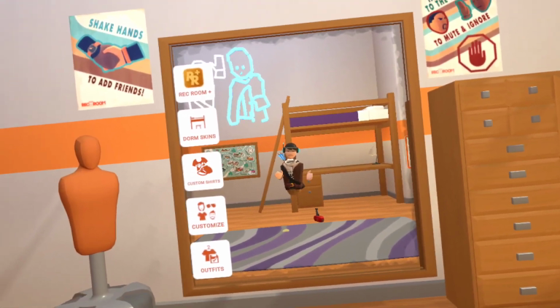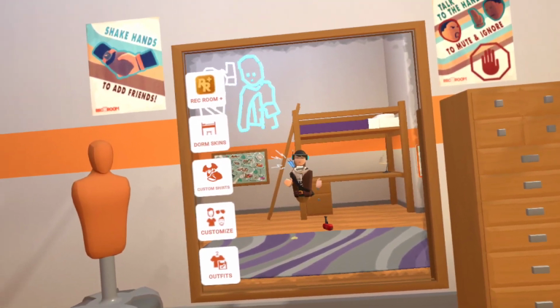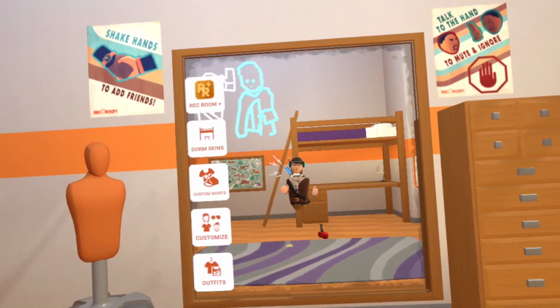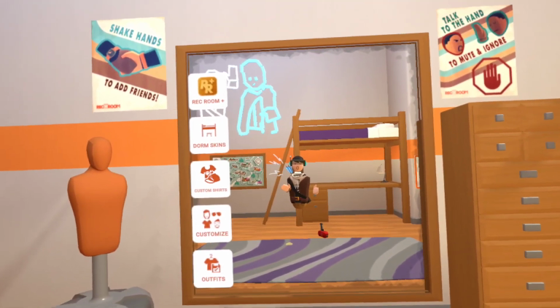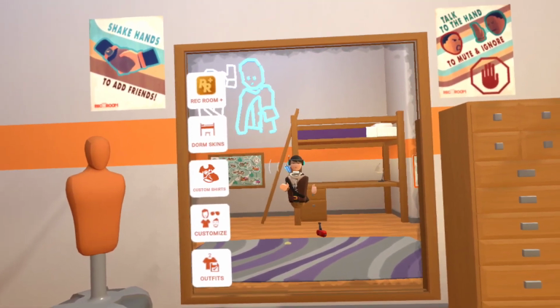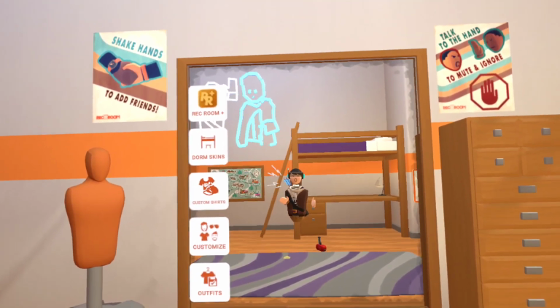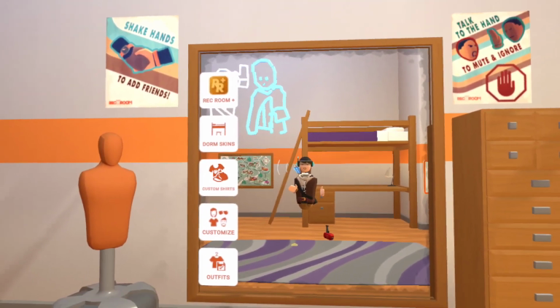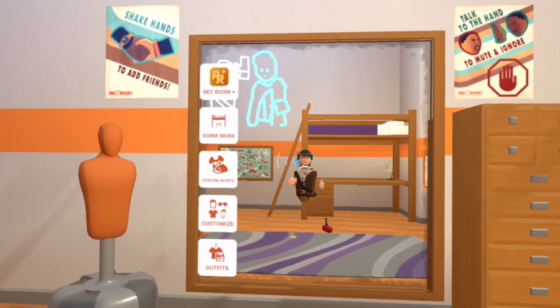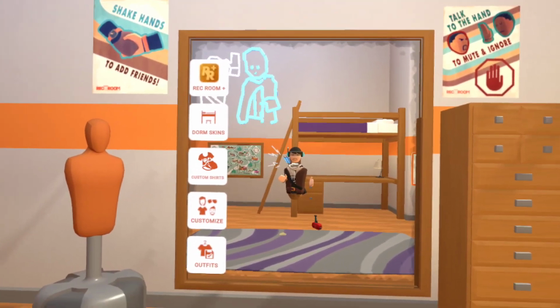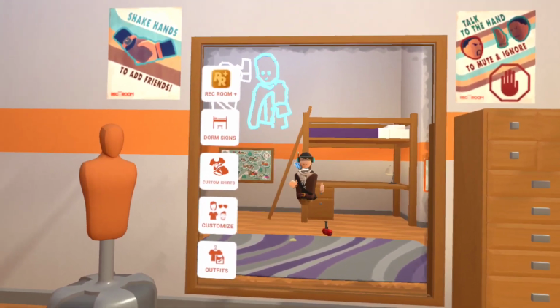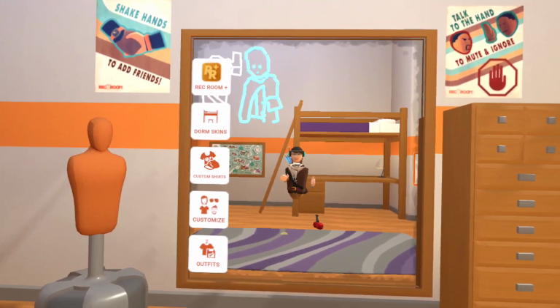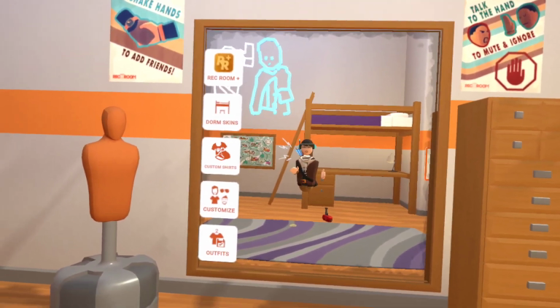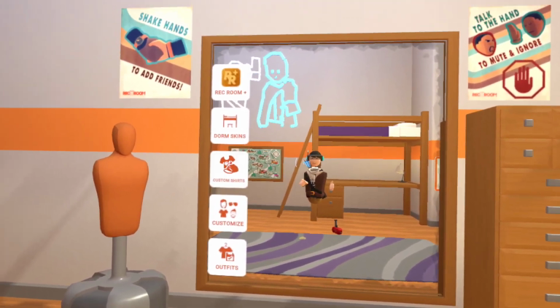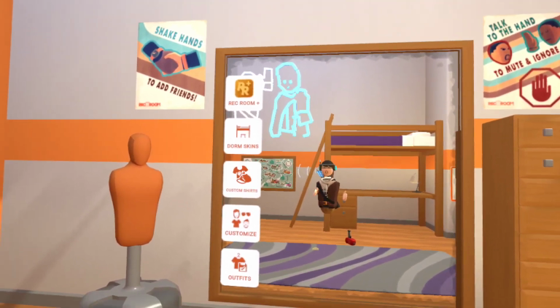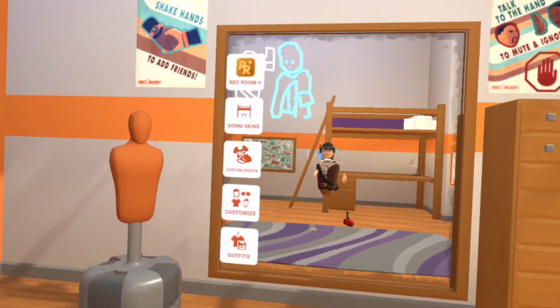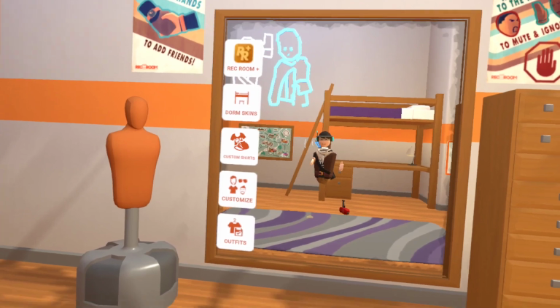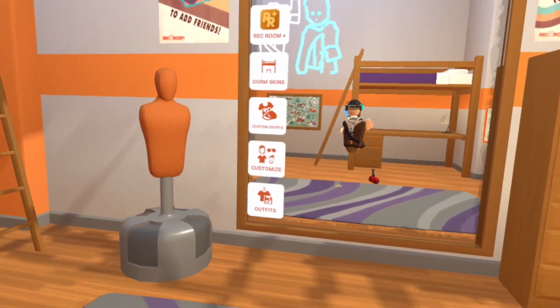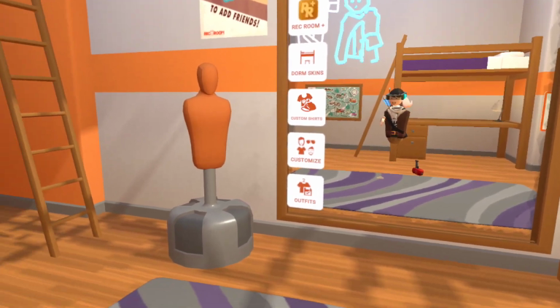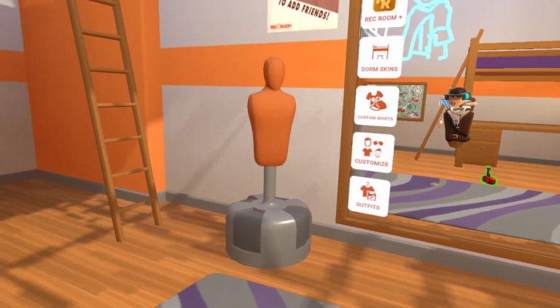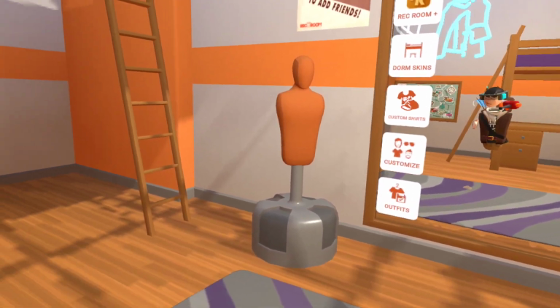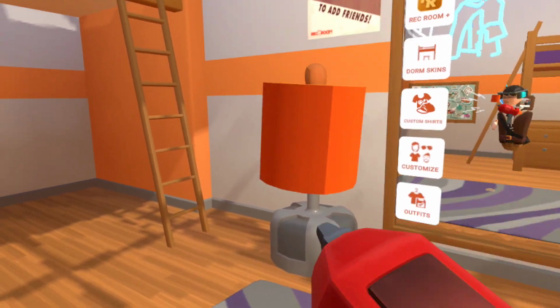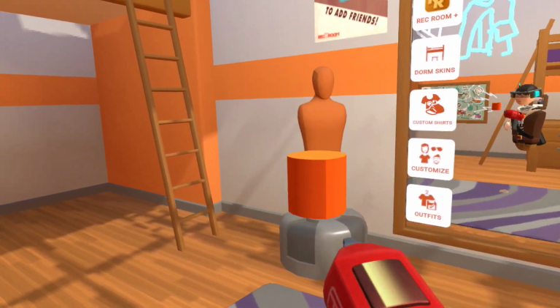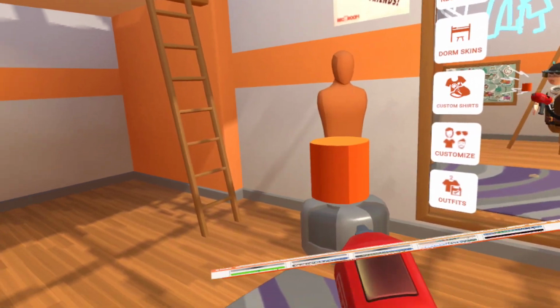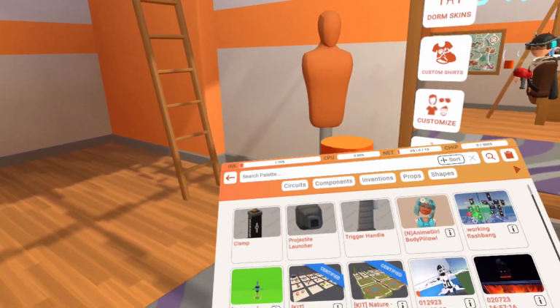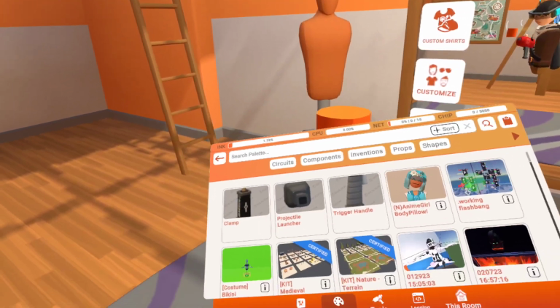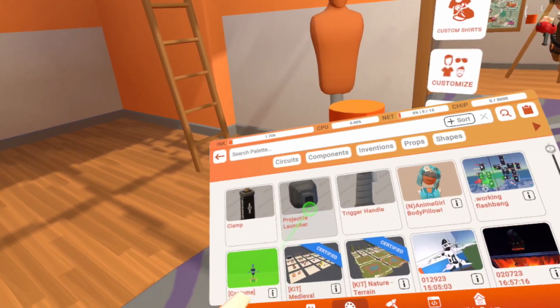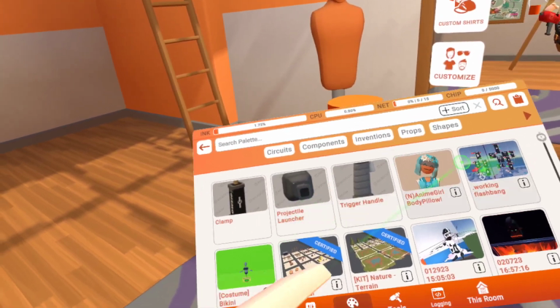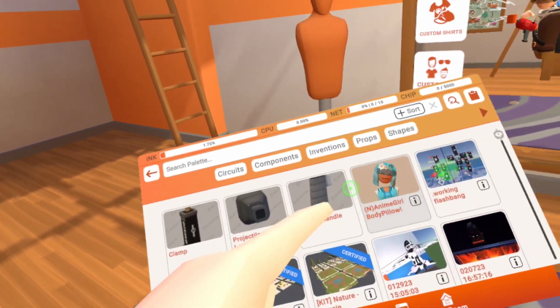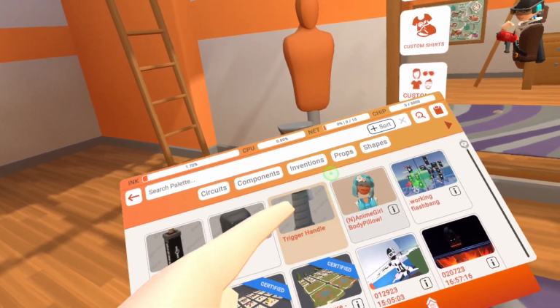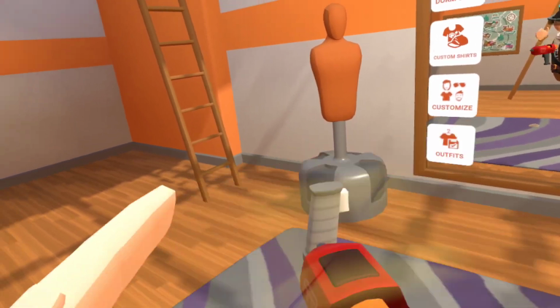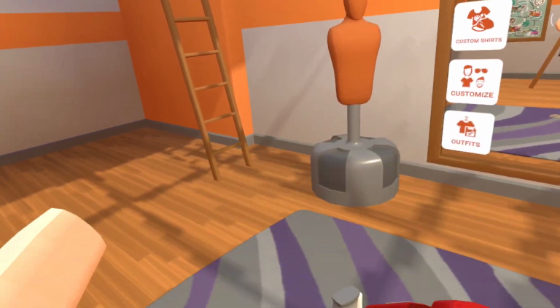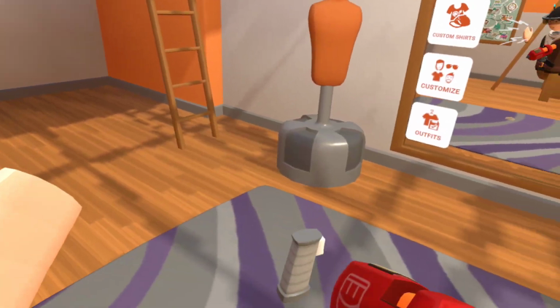Hello there guys, today I'm going to show you how to make a gun in Rec Room. First off, you want to pull out your maker pen and get the trigger handle.